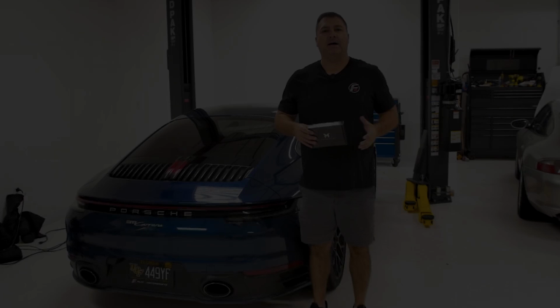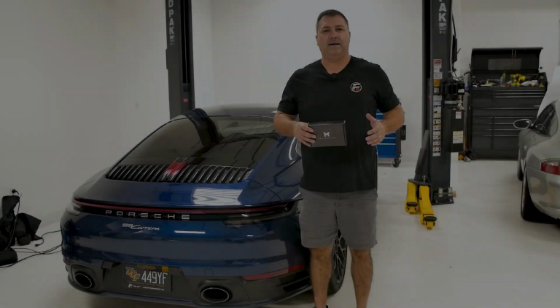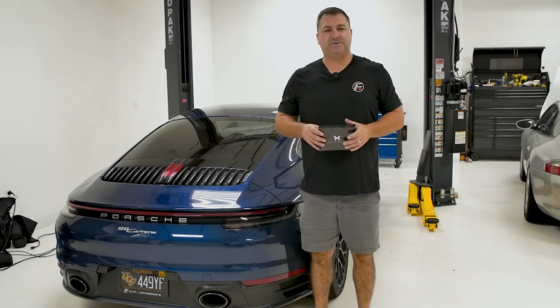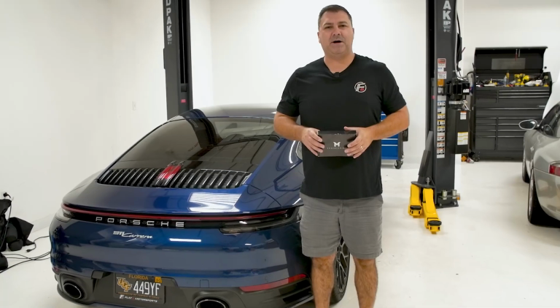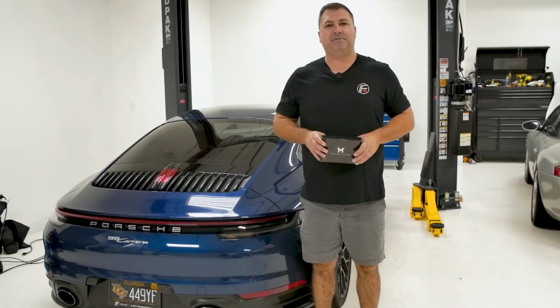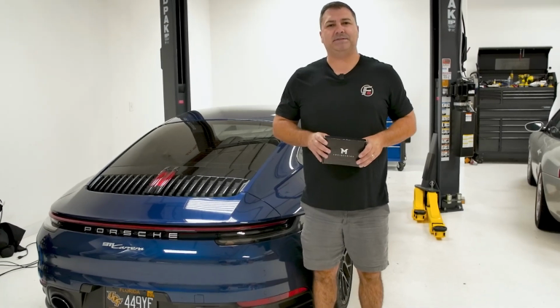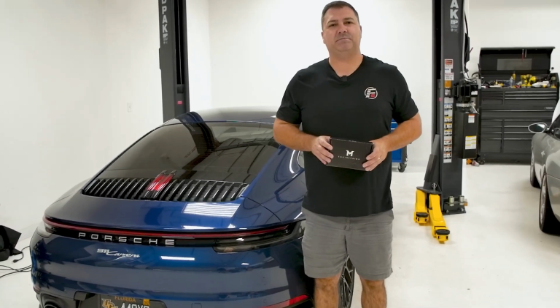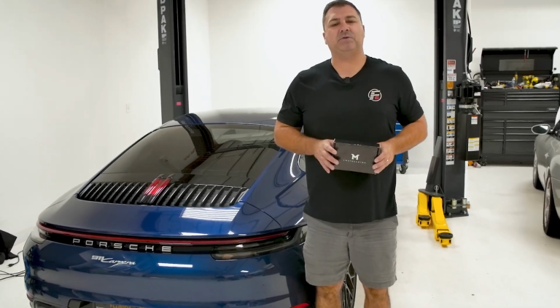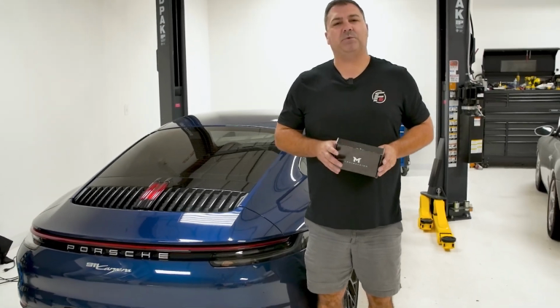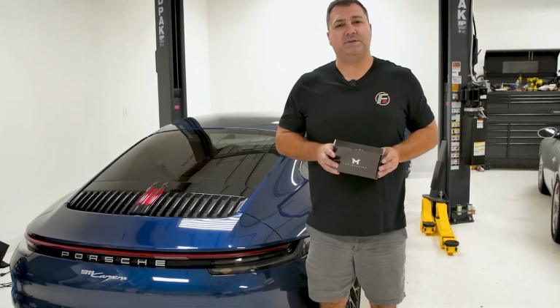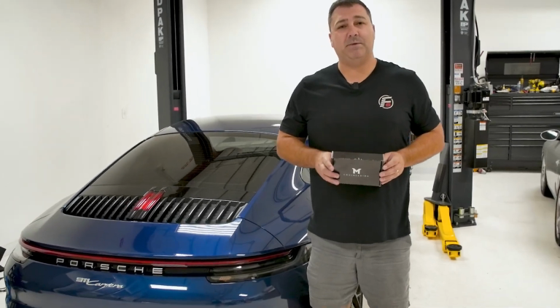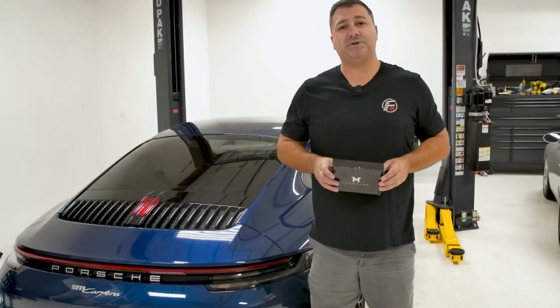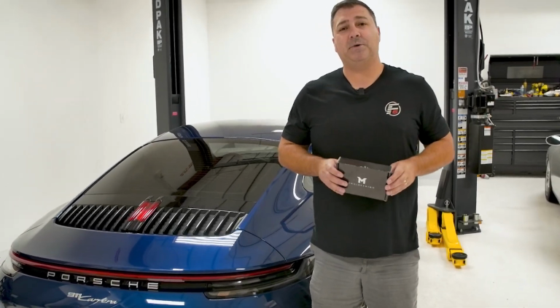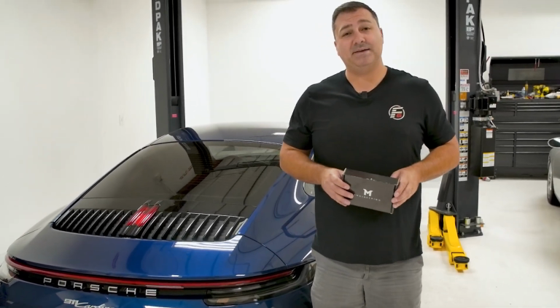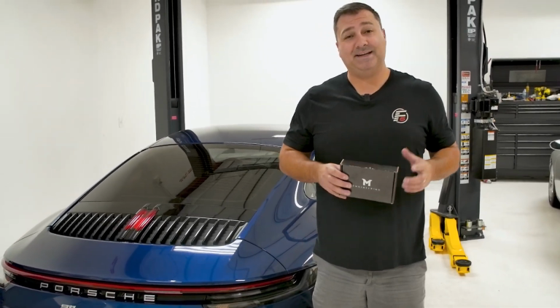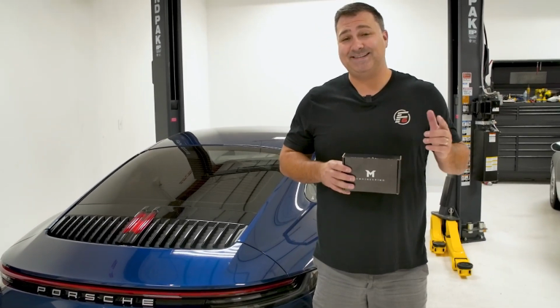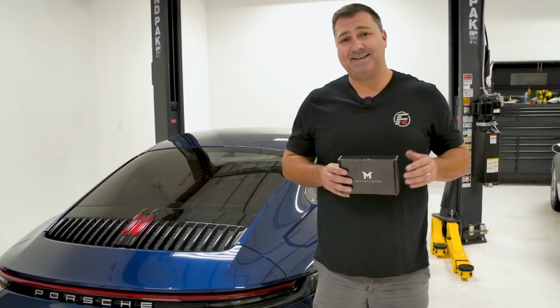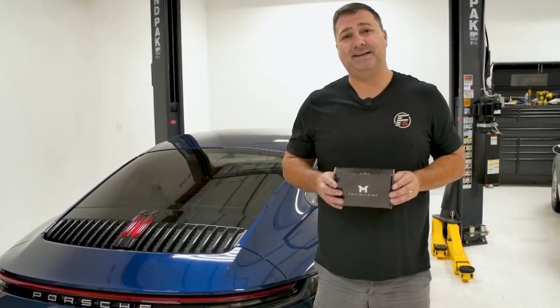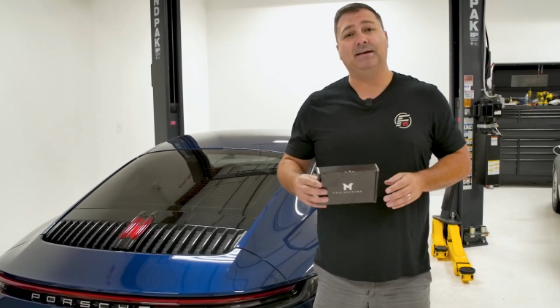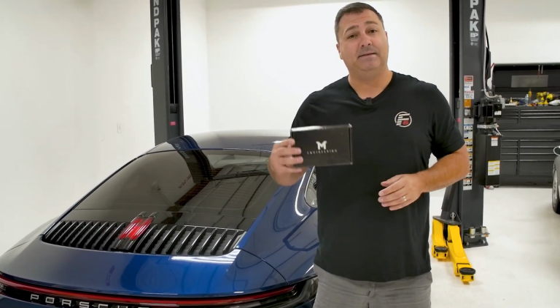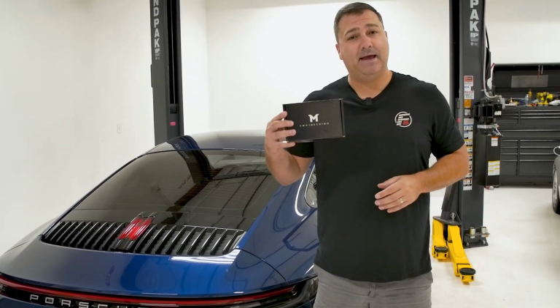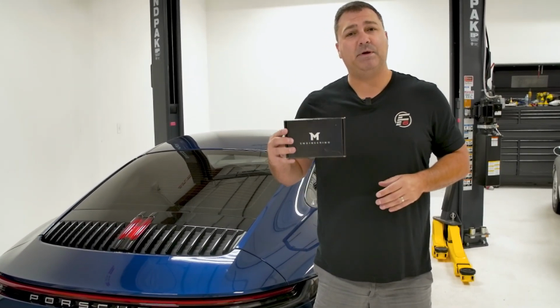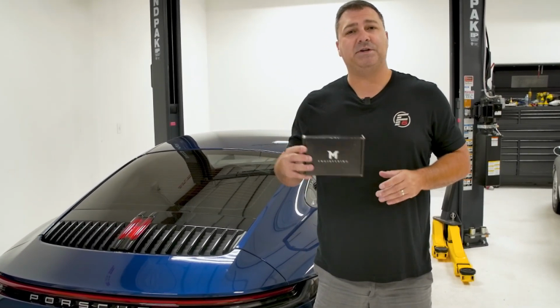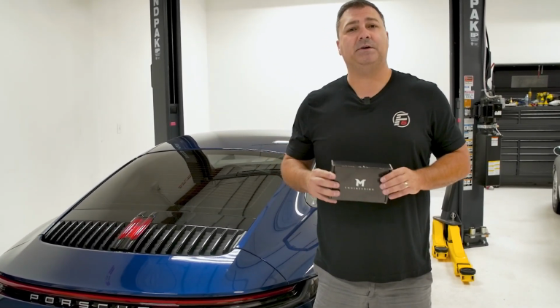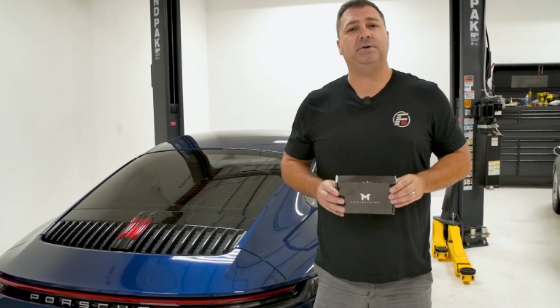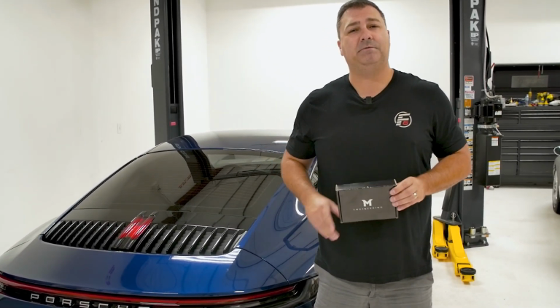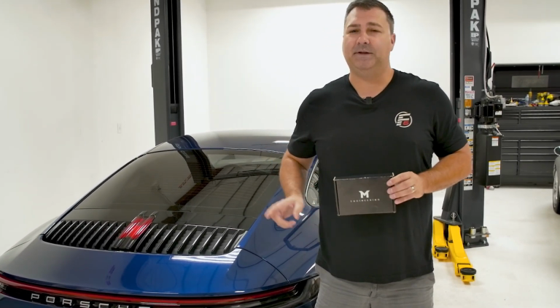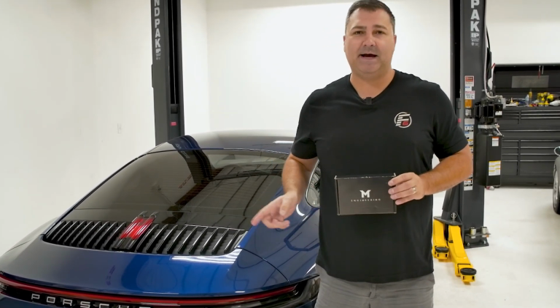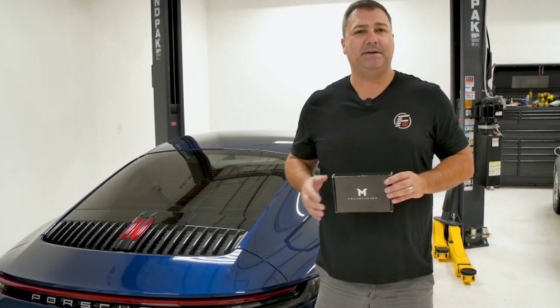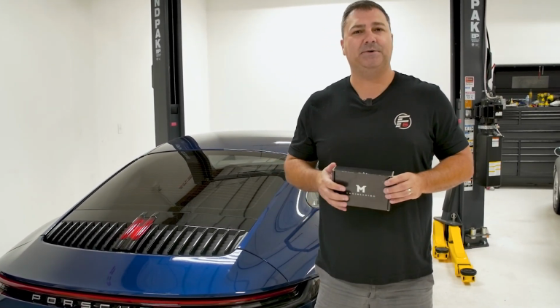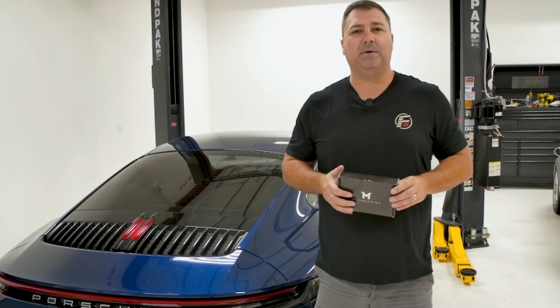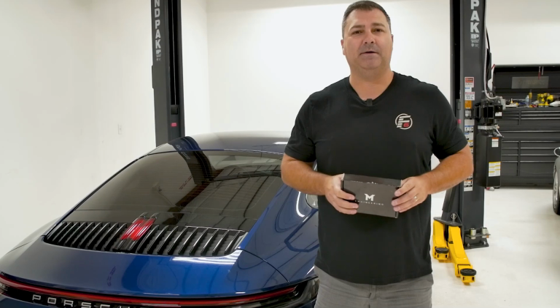Hi, this is John with Flat6 Motorsports, and today we're showcasing and testing the M-Engineering tune for the 992 Carrera.